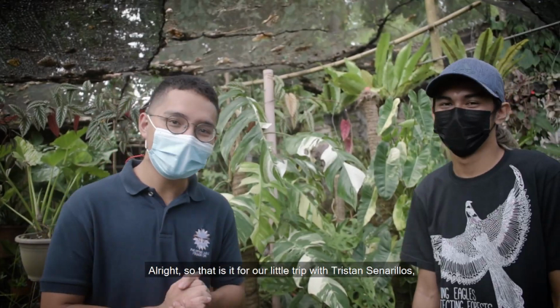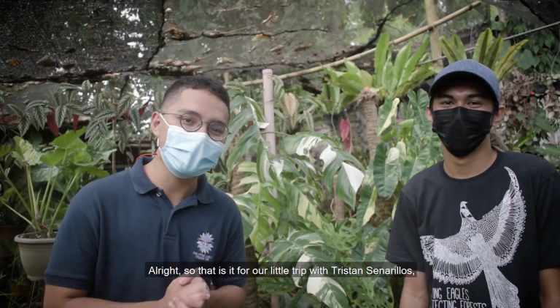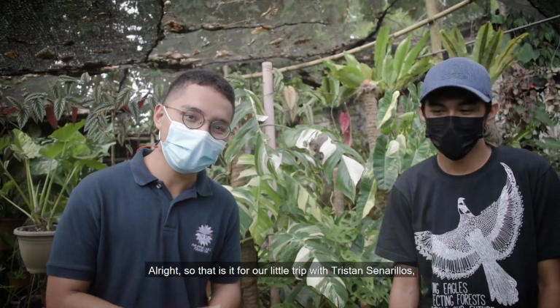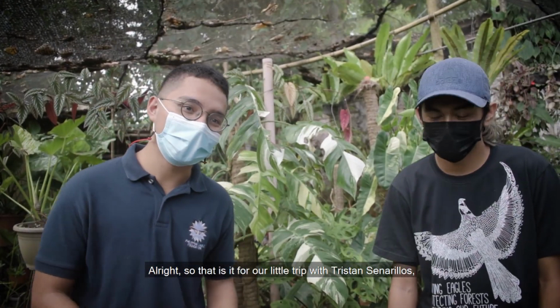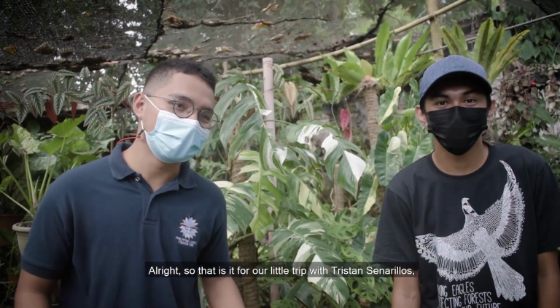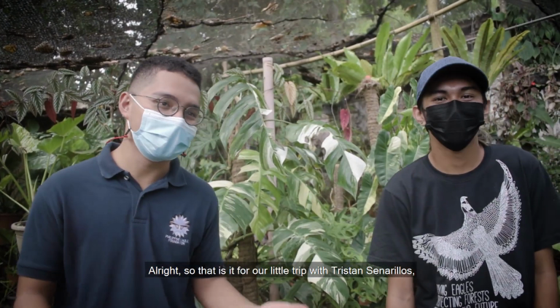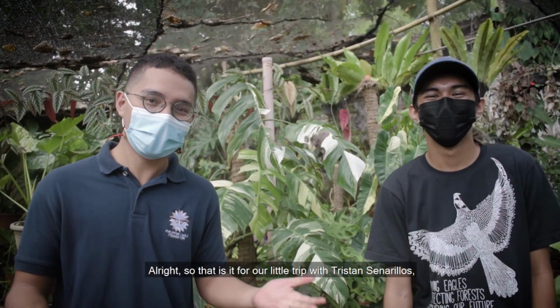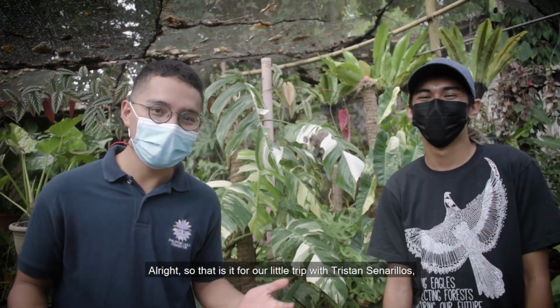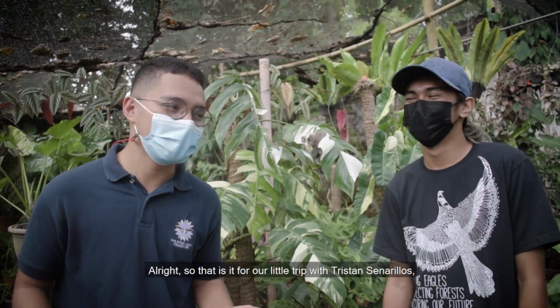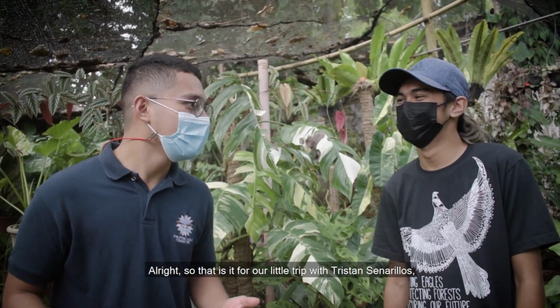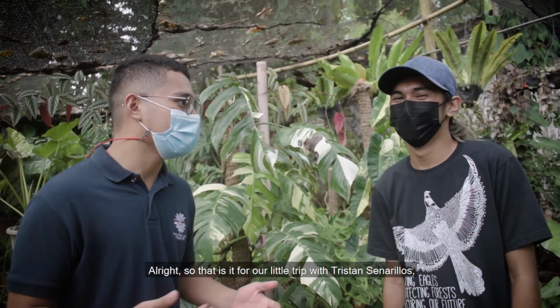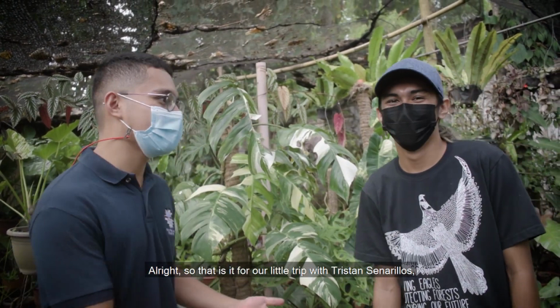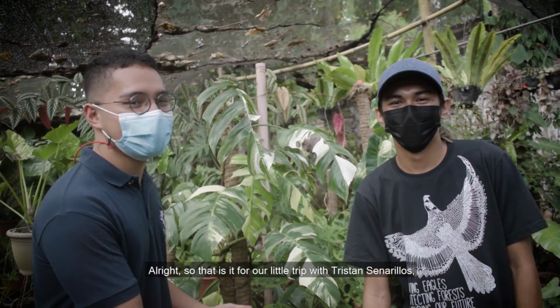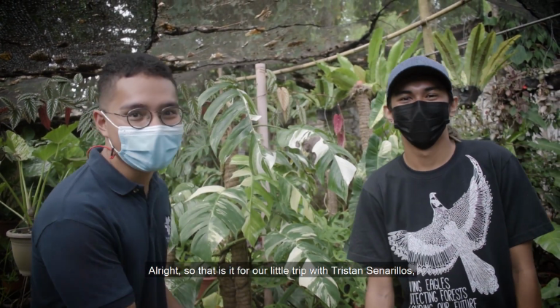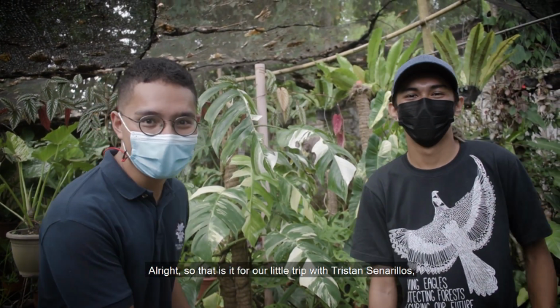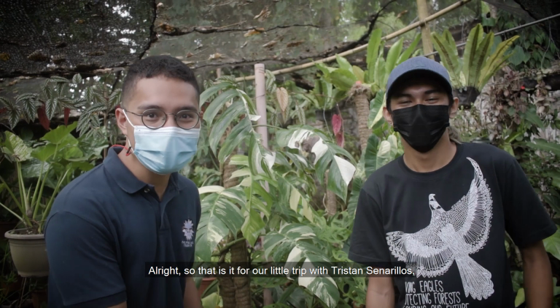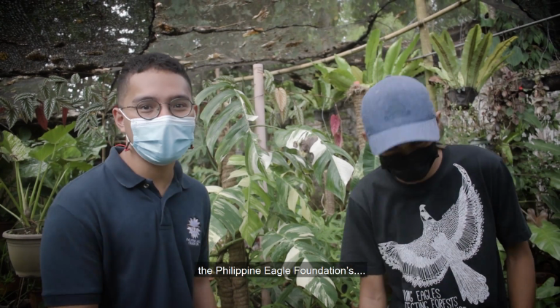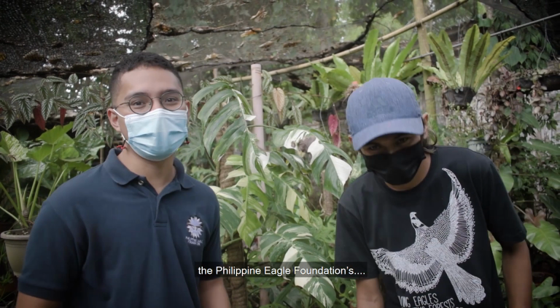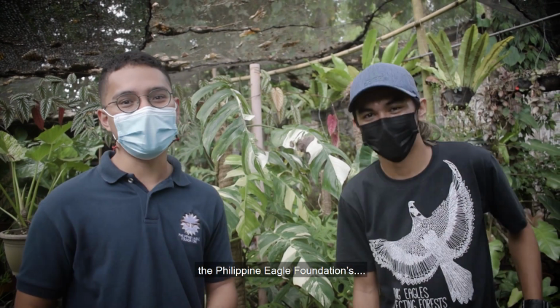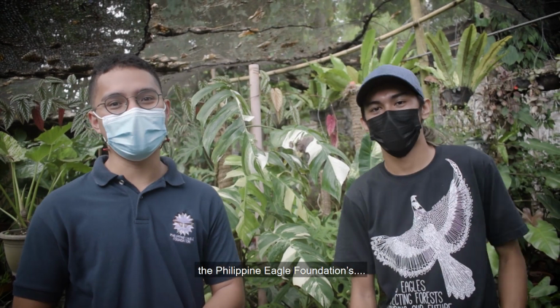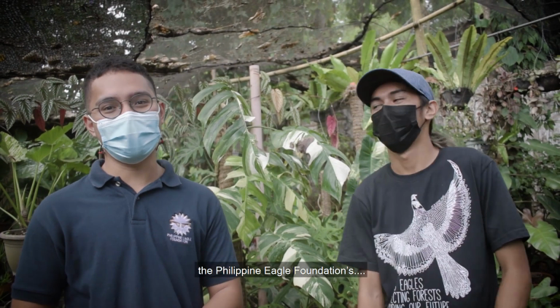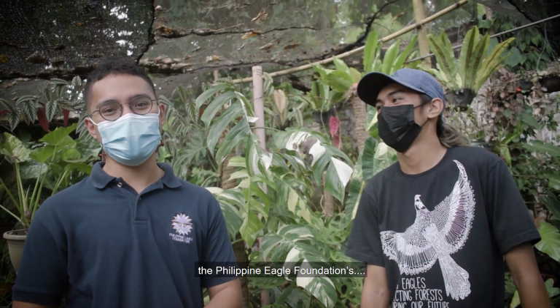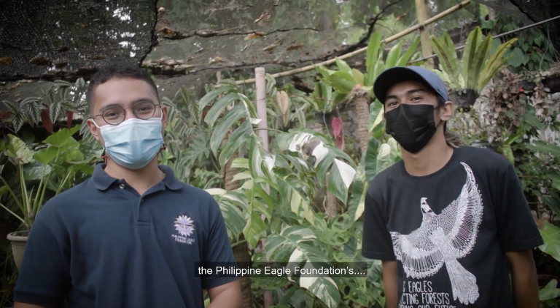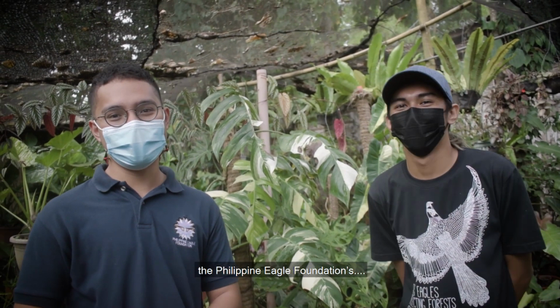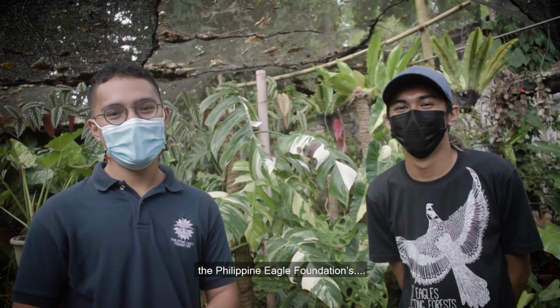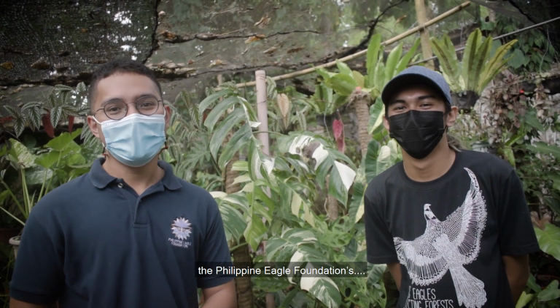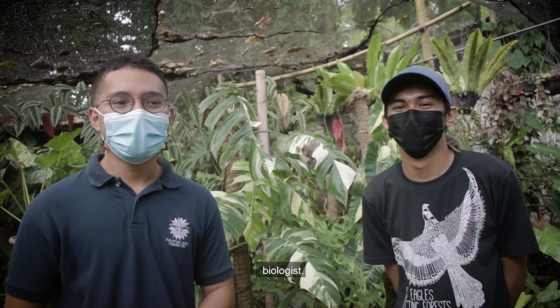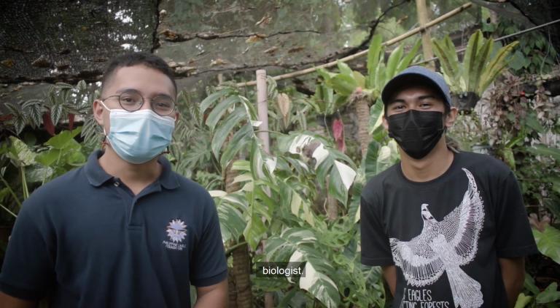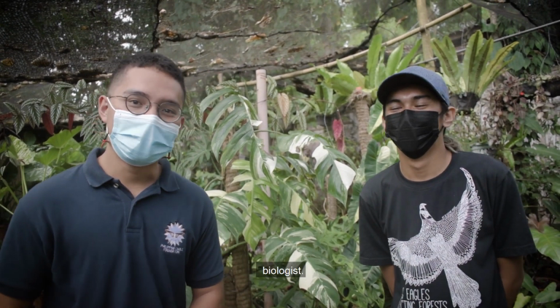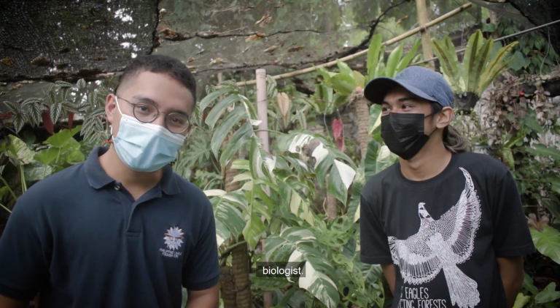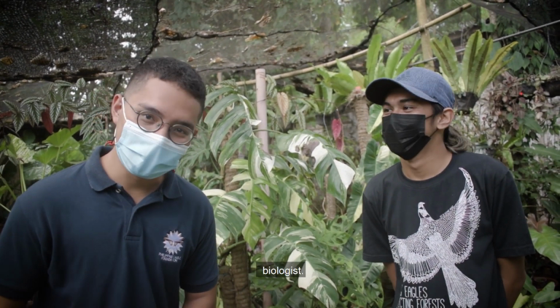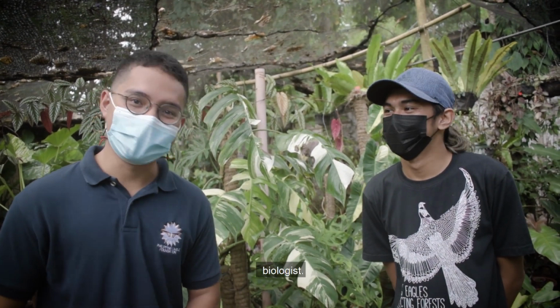Alright, so that is it for our little trip with Tristan Sinarillos, Philippine Eagle Foundation's biologist.